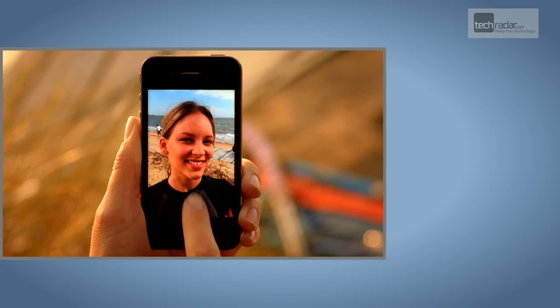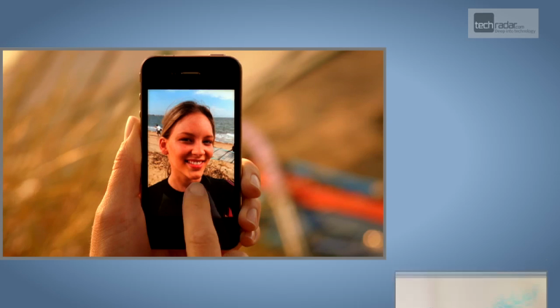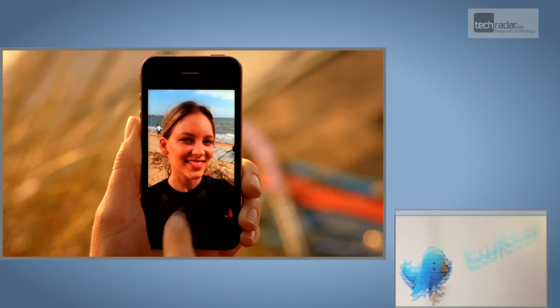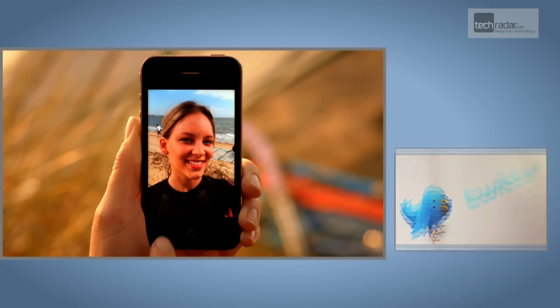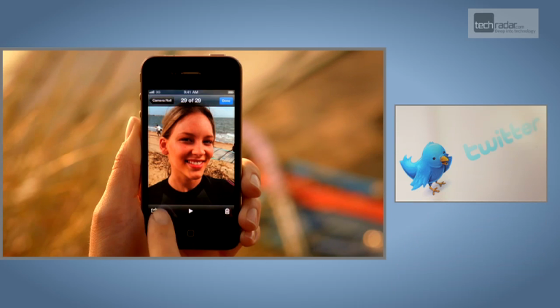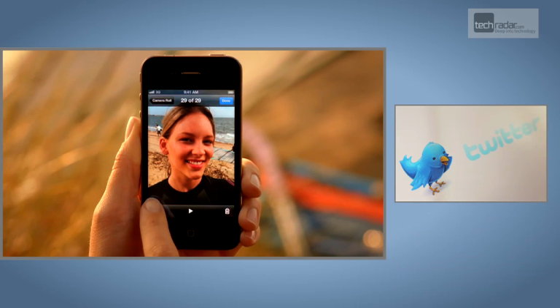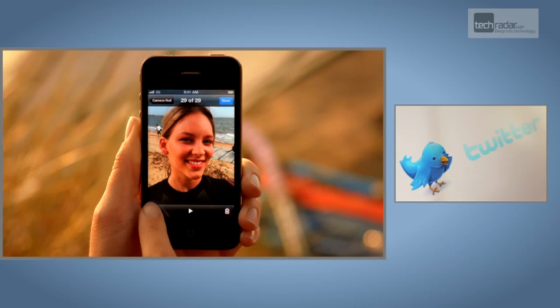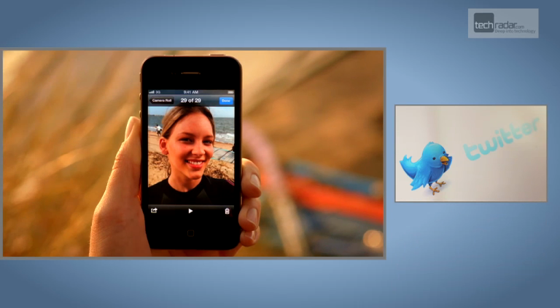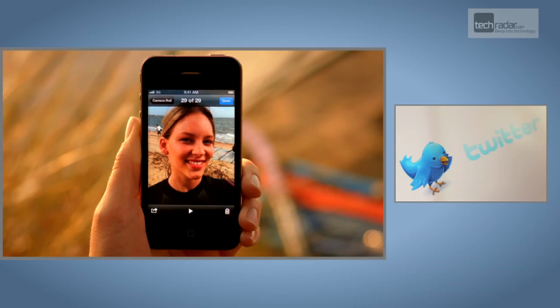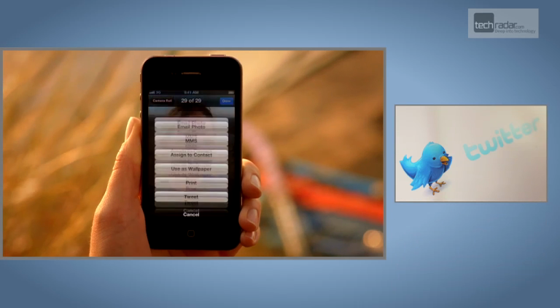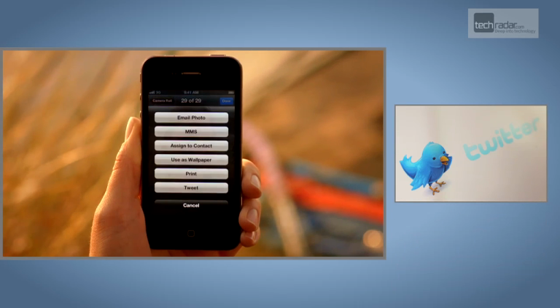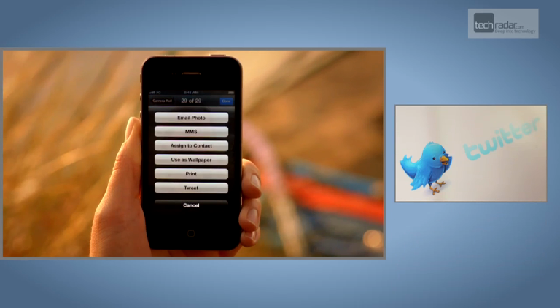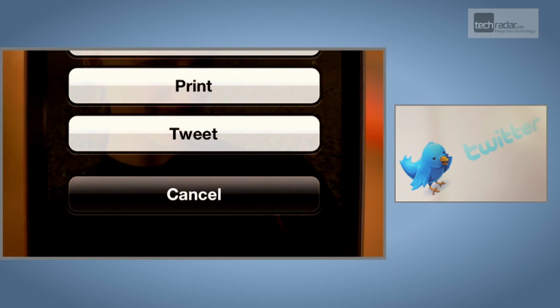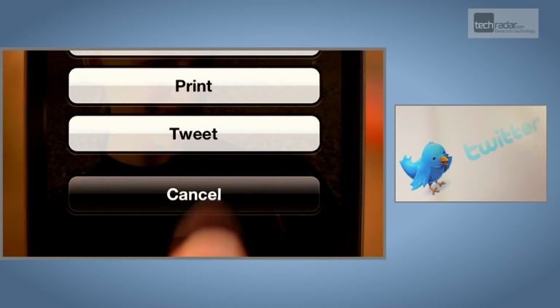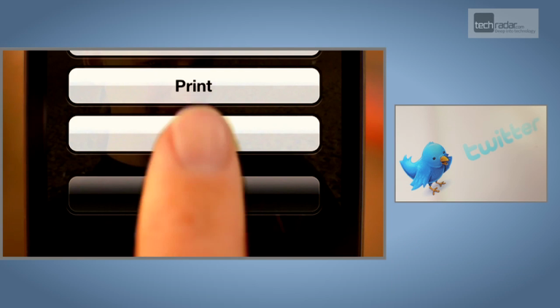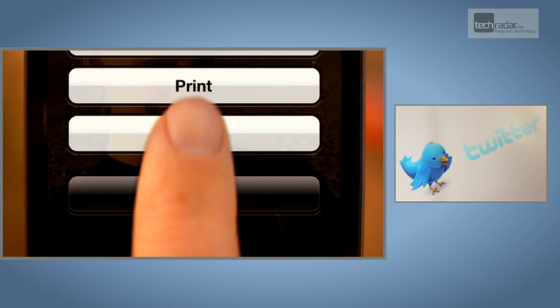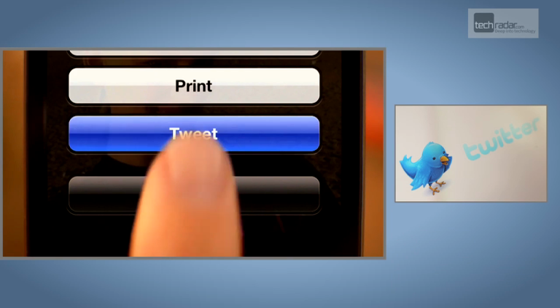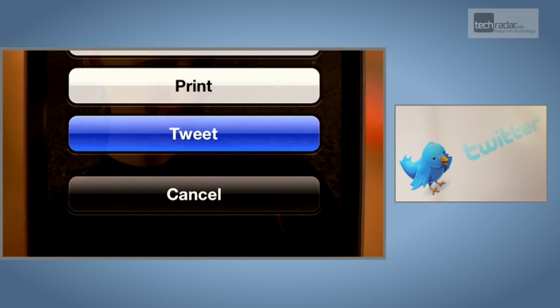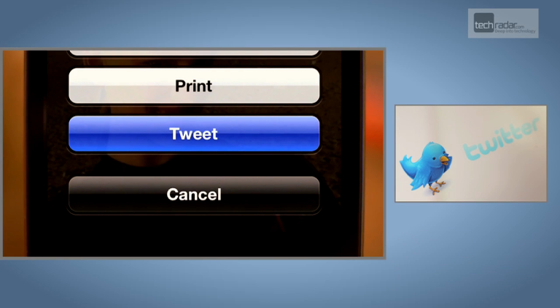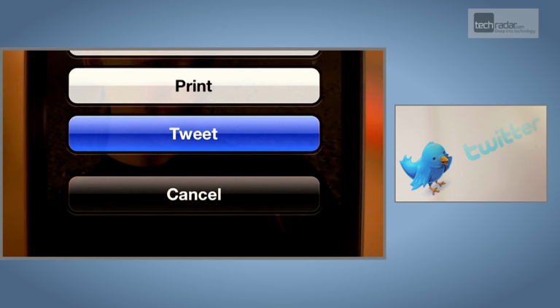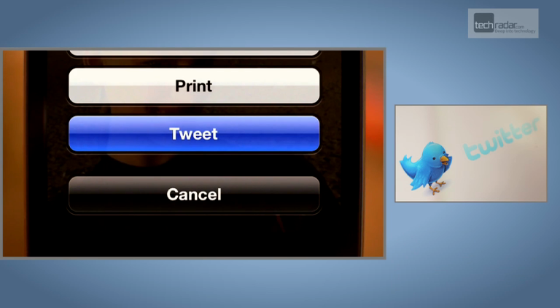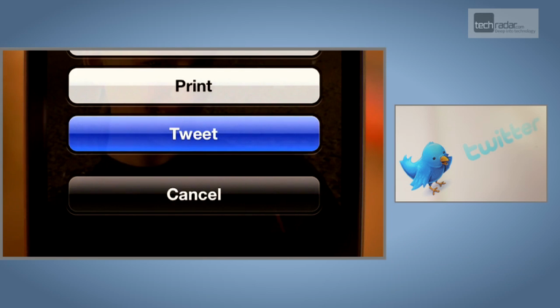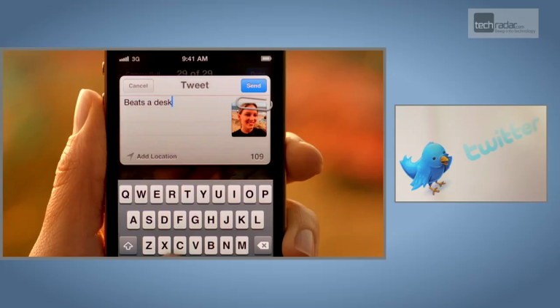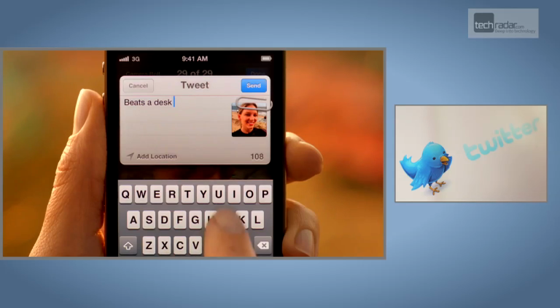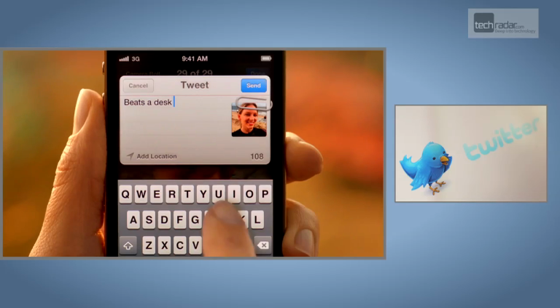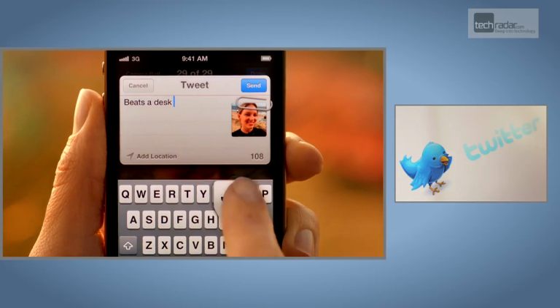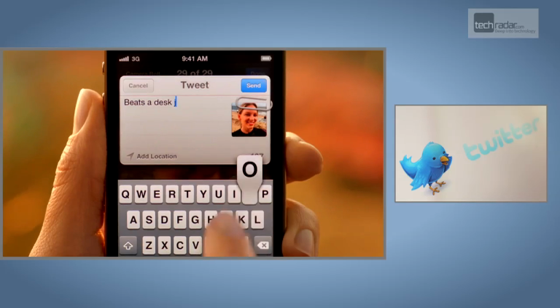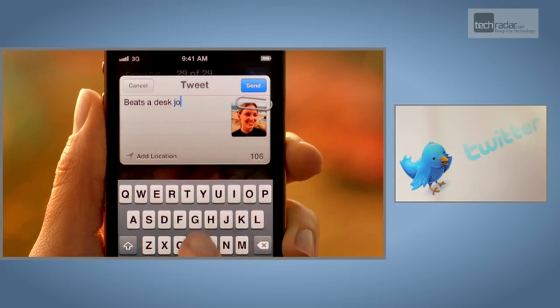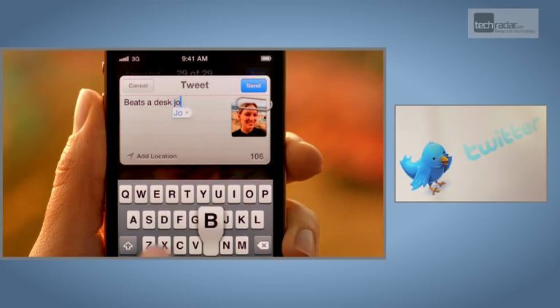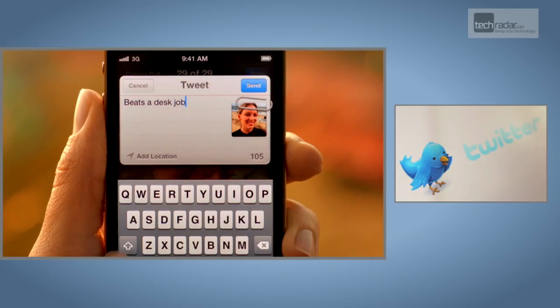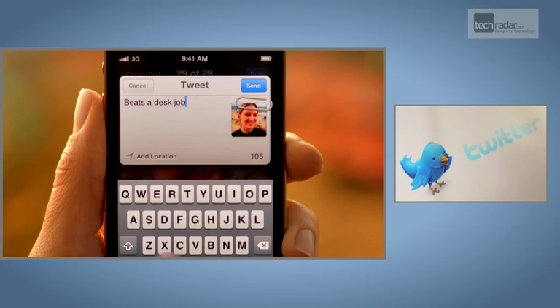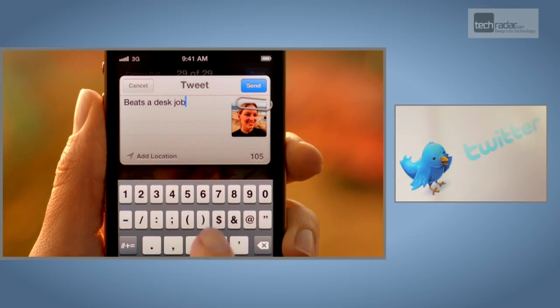Social networking Apple fans will be pleased to hear there is now complete Twitter integration, where you can update from anywhere within your phone.